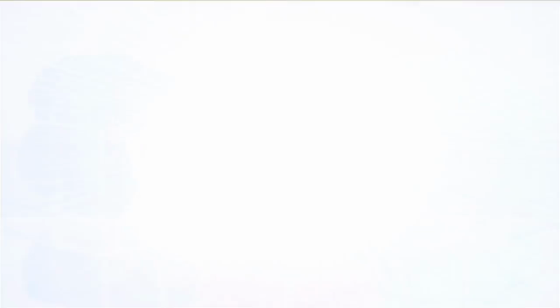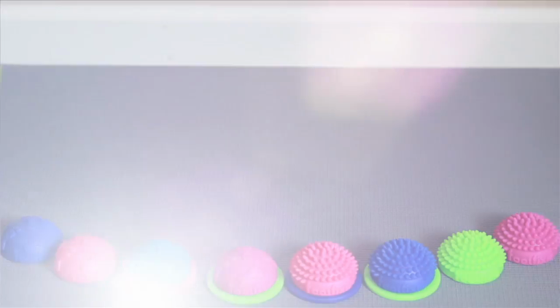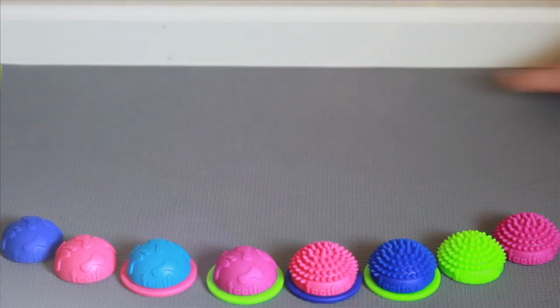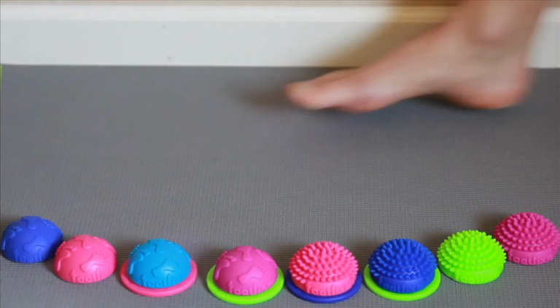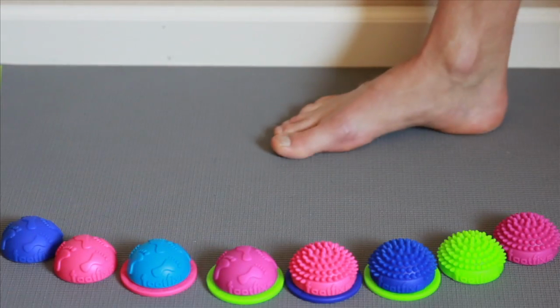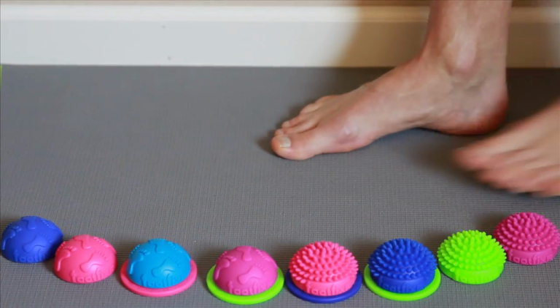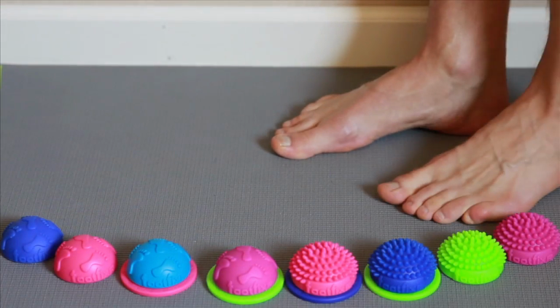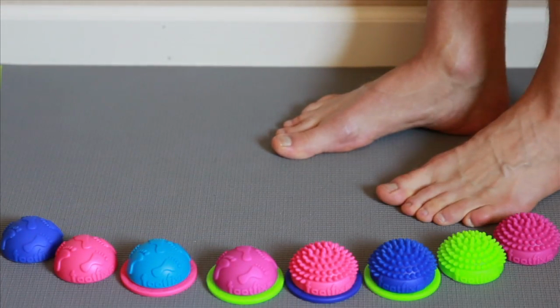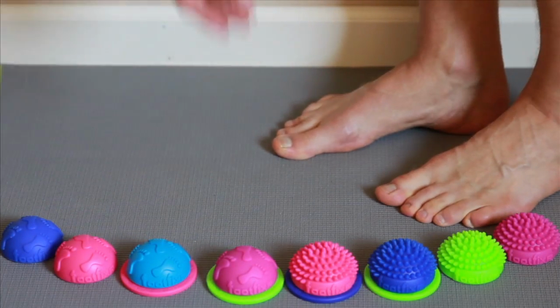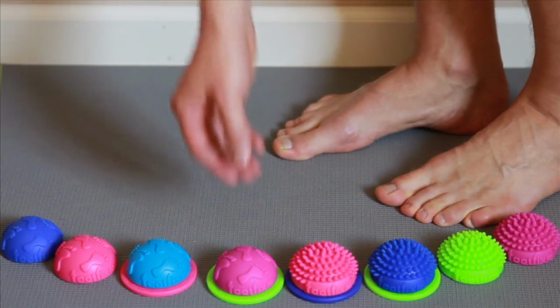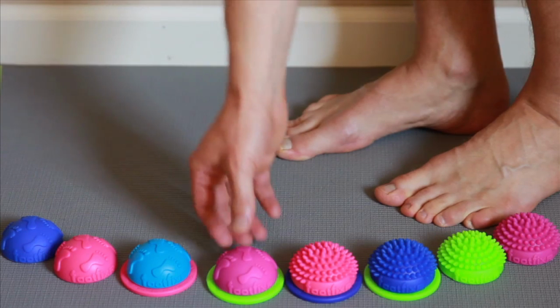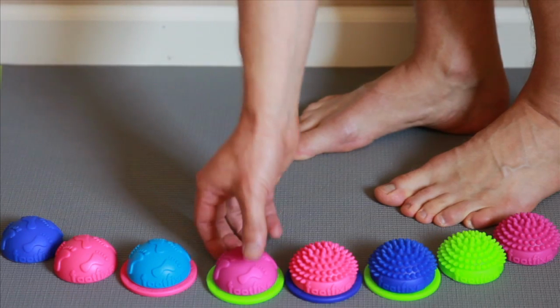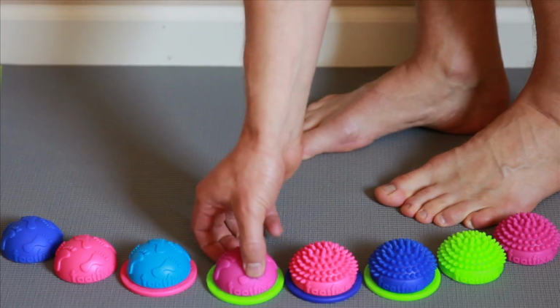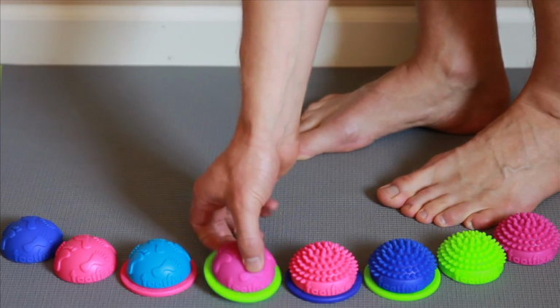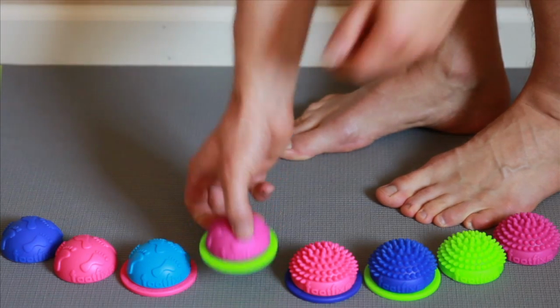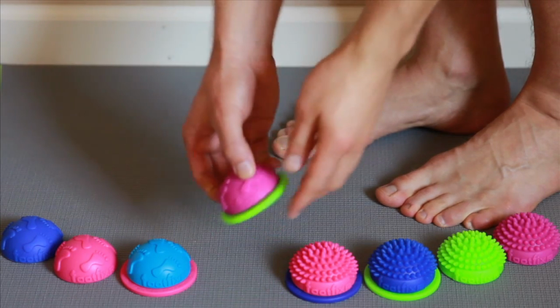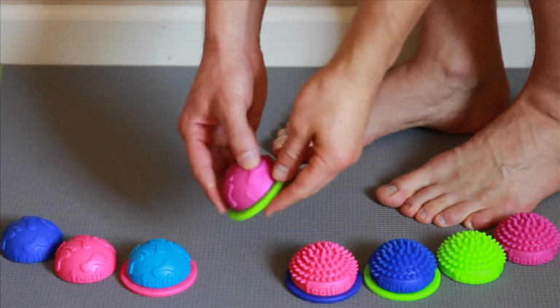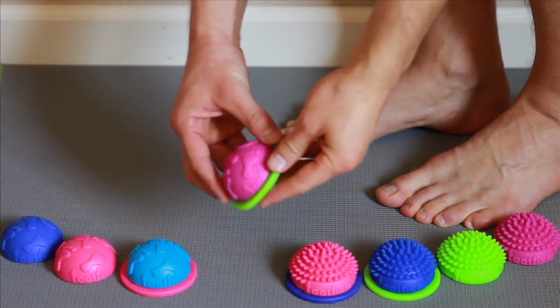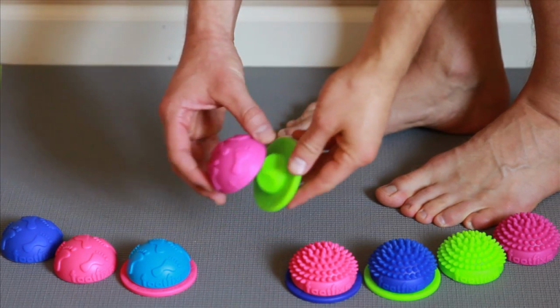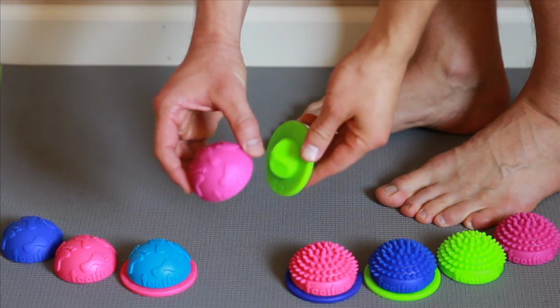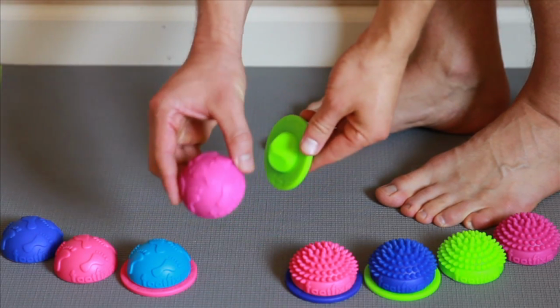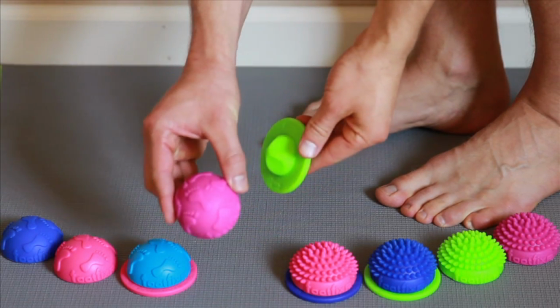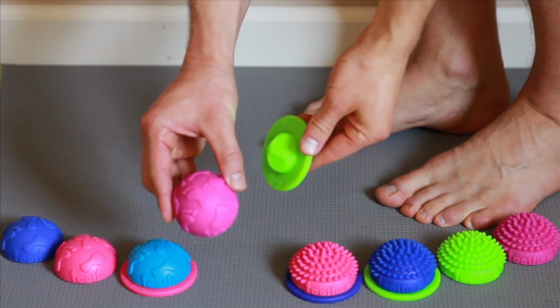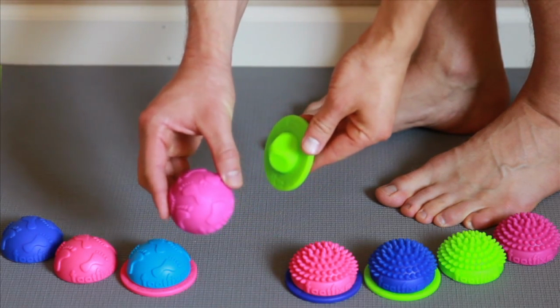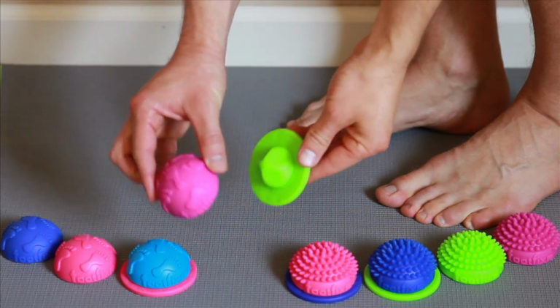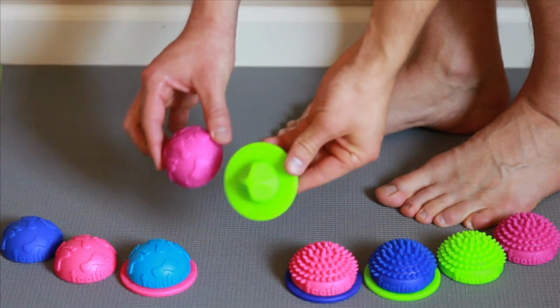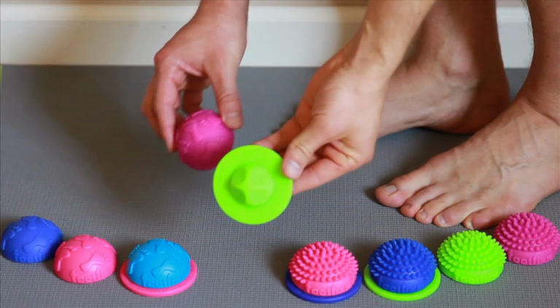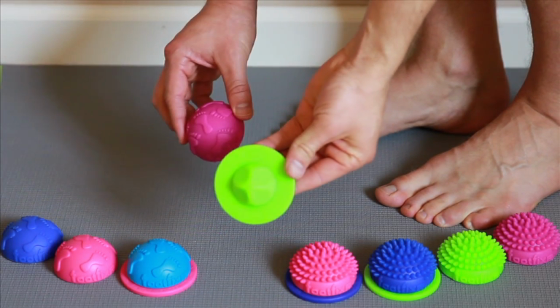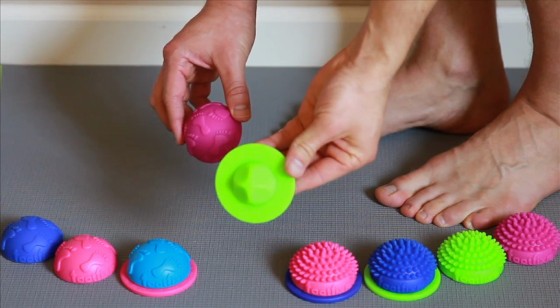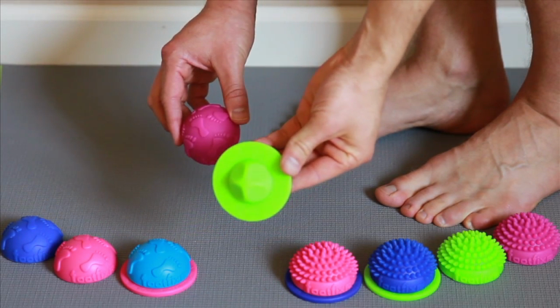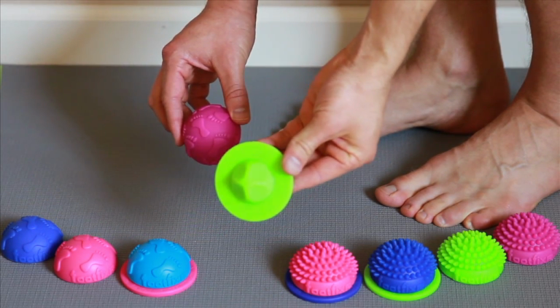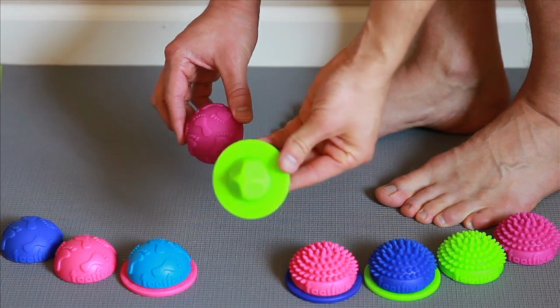Welcome to FootFixer.com. This is a short video to show you how to use the original dome along with the pressure point base.